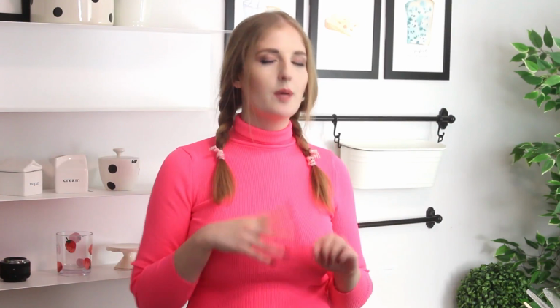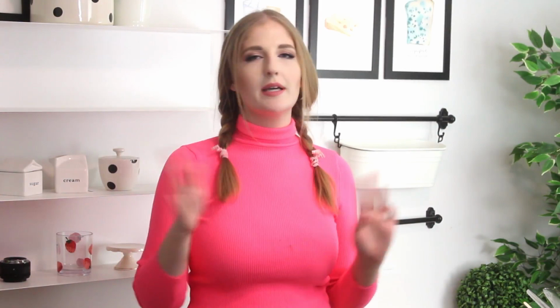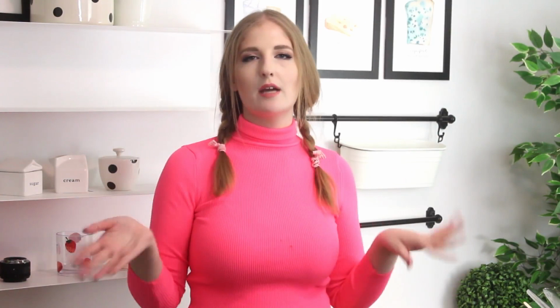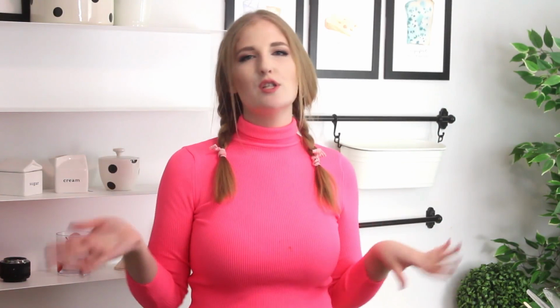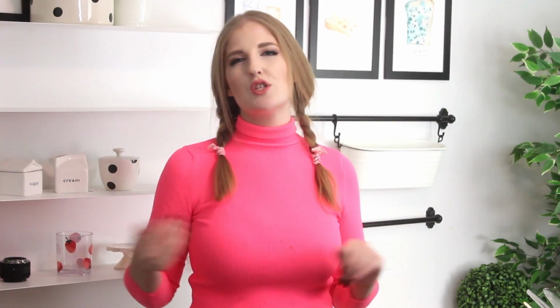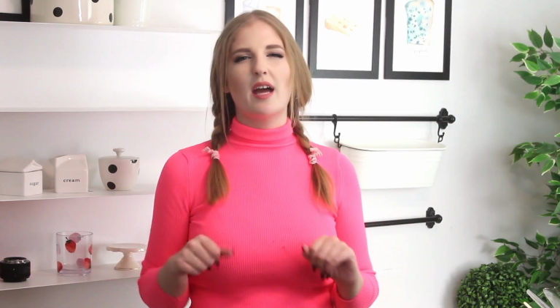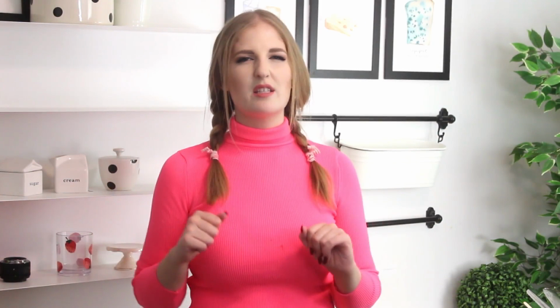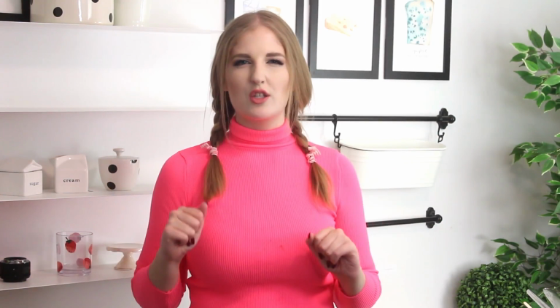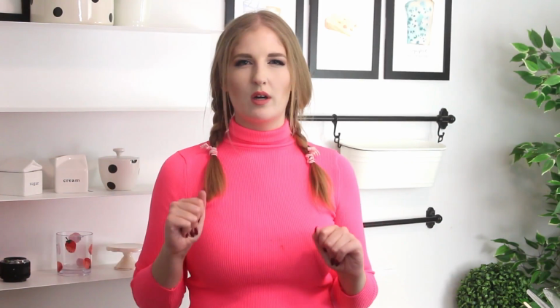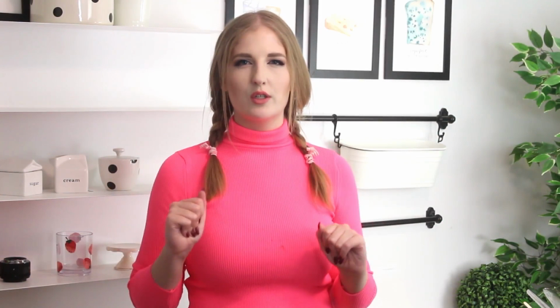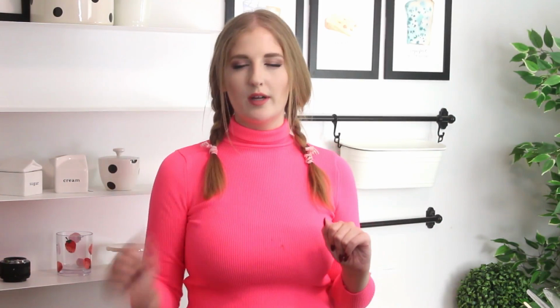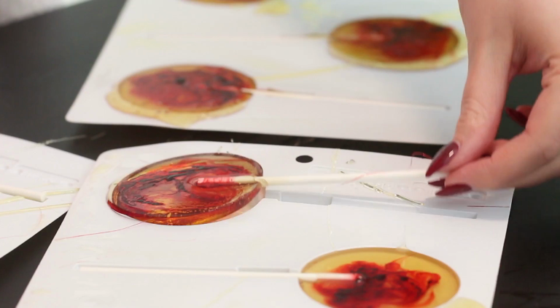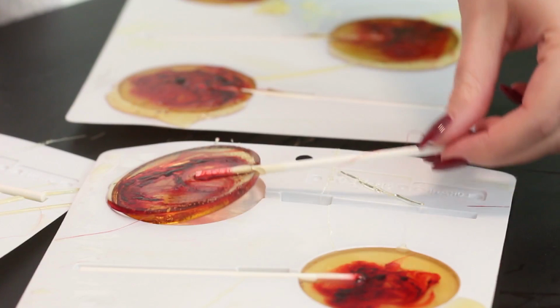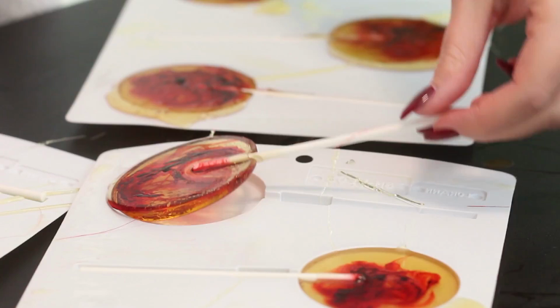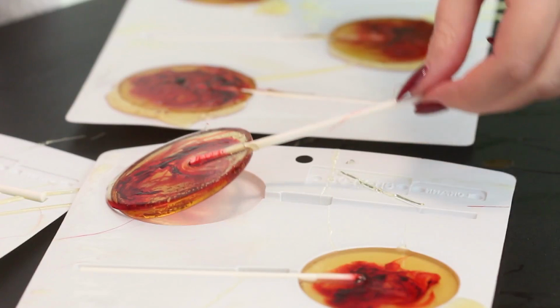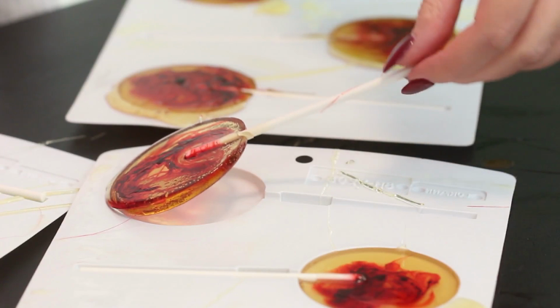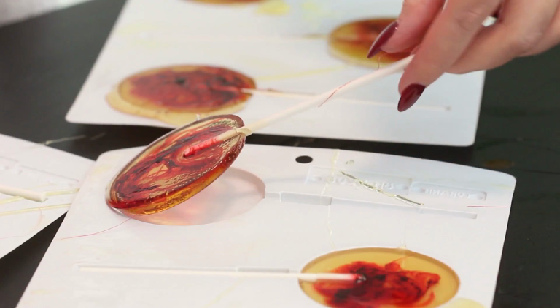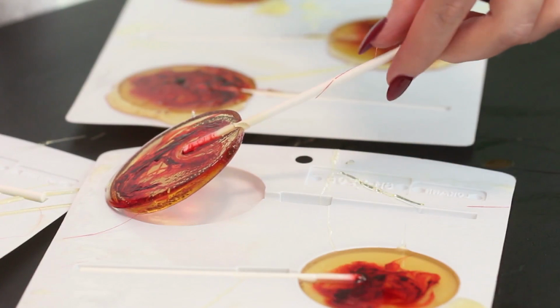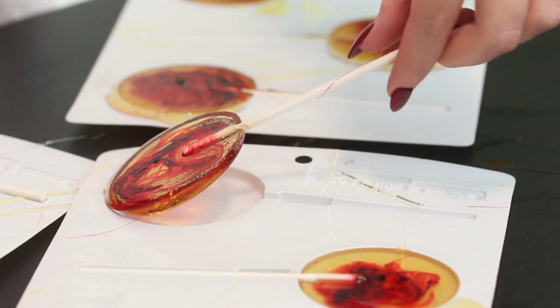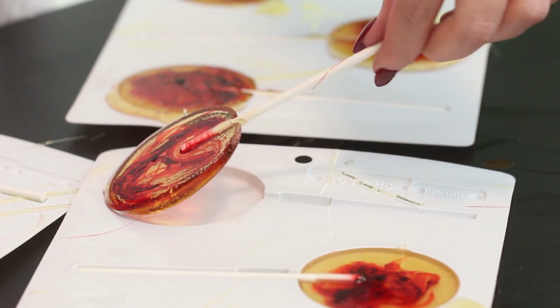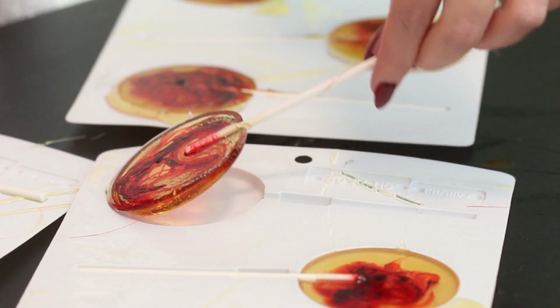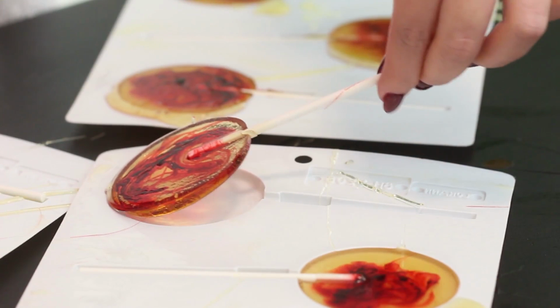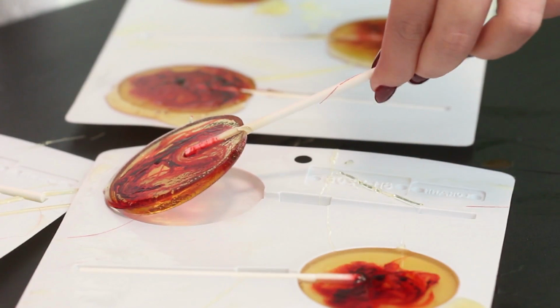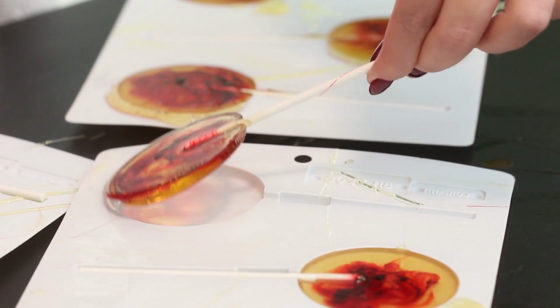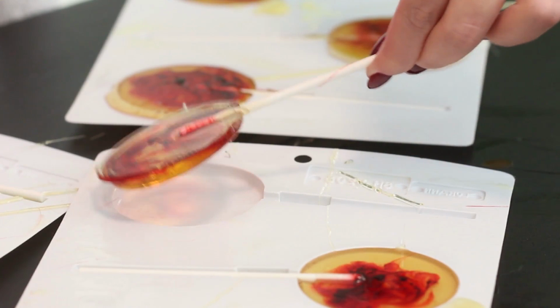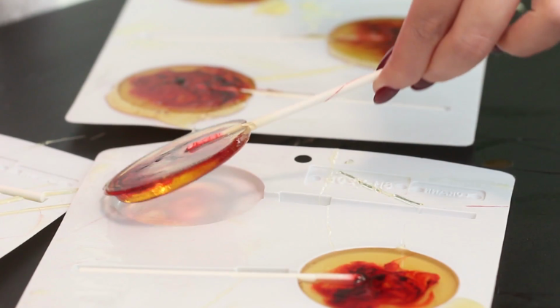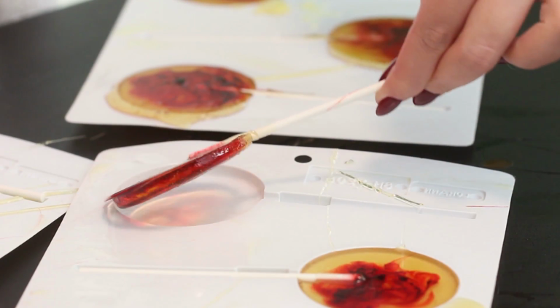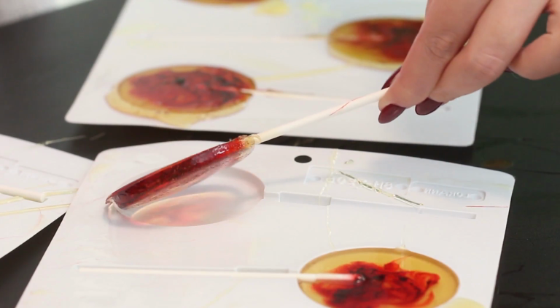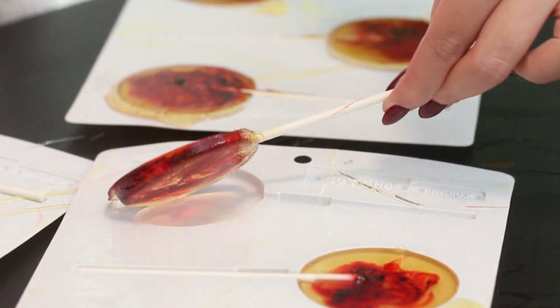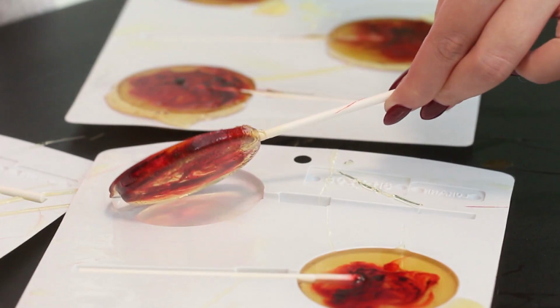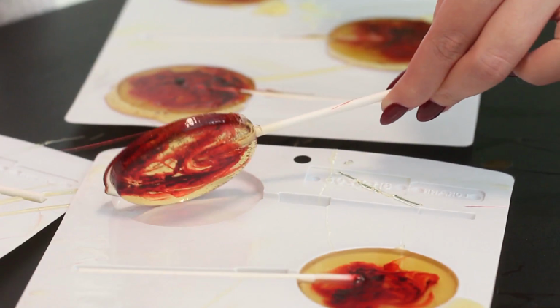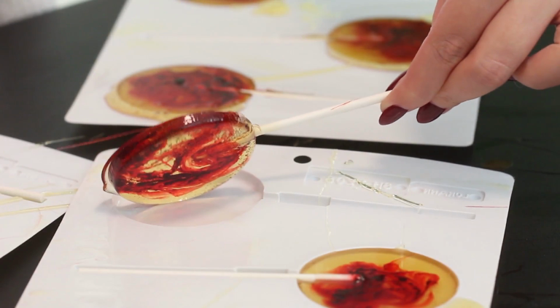Let the lollipops cool at room temperature until they're fully hardened, for about one hour.